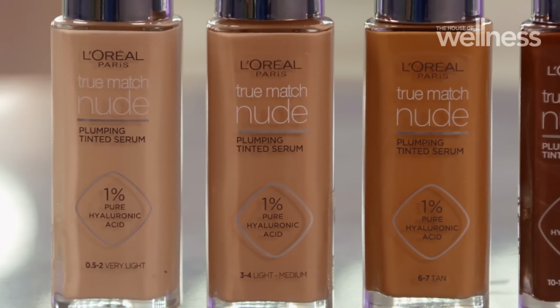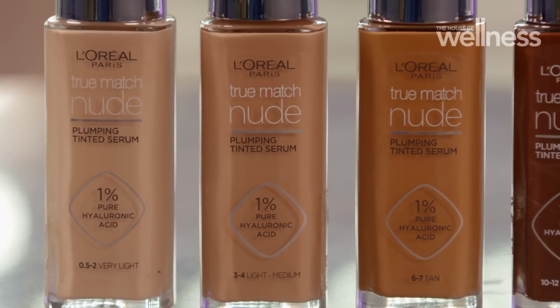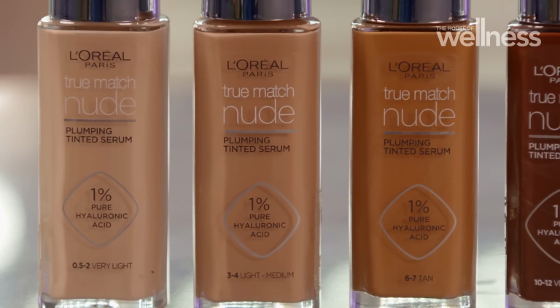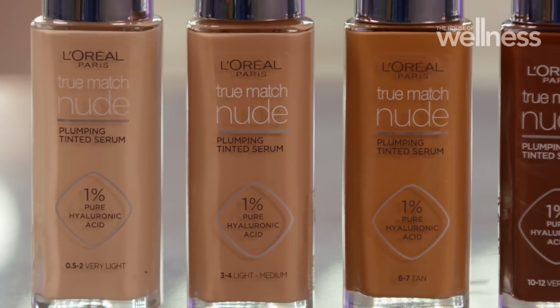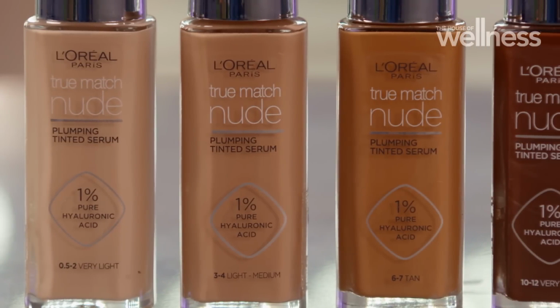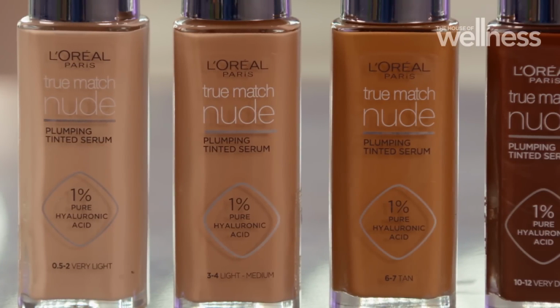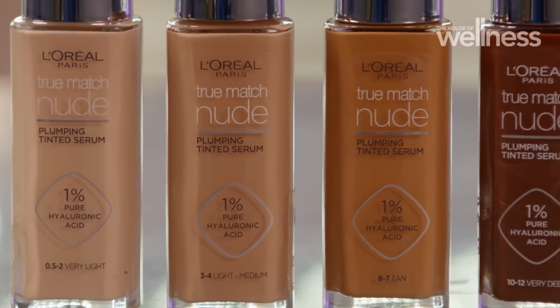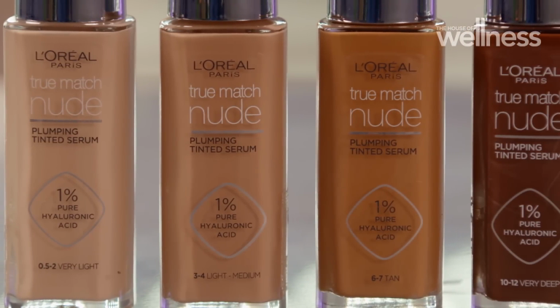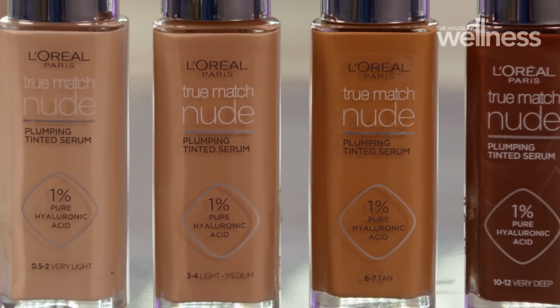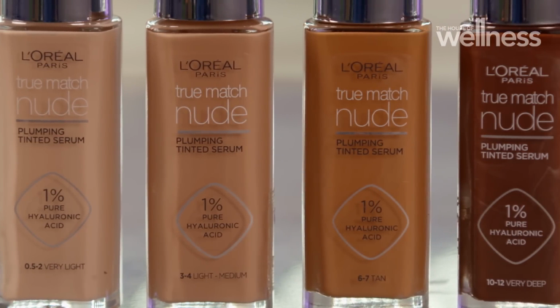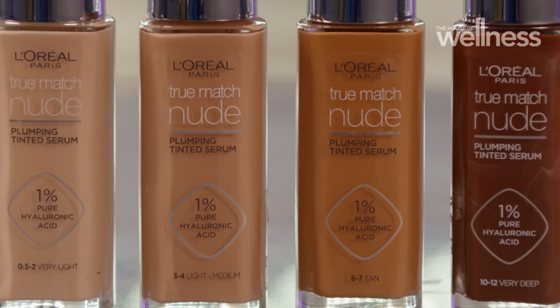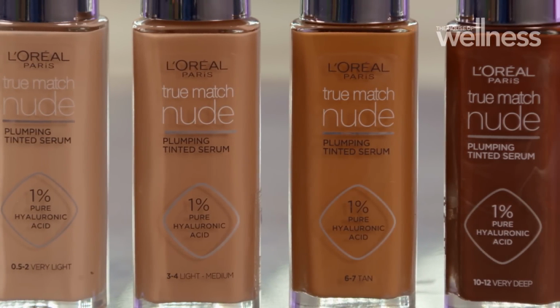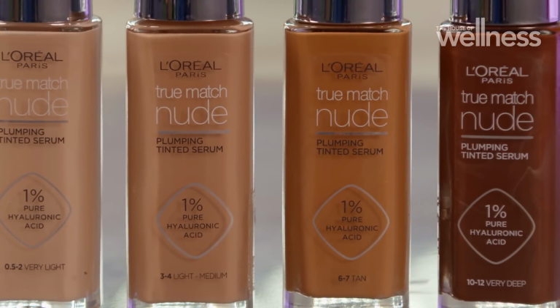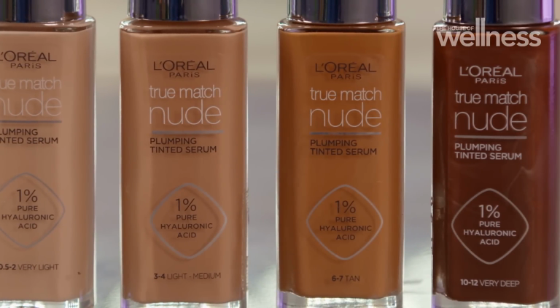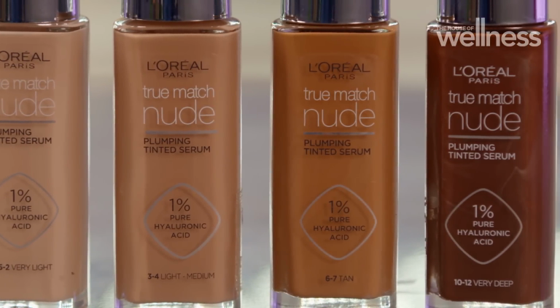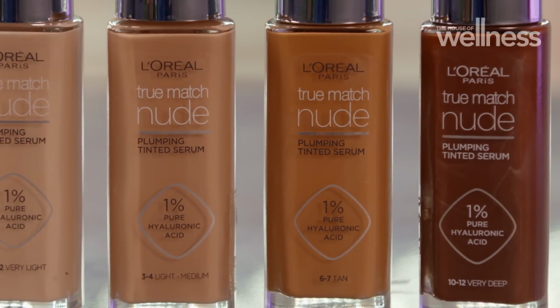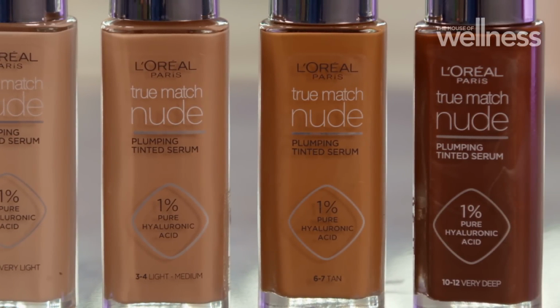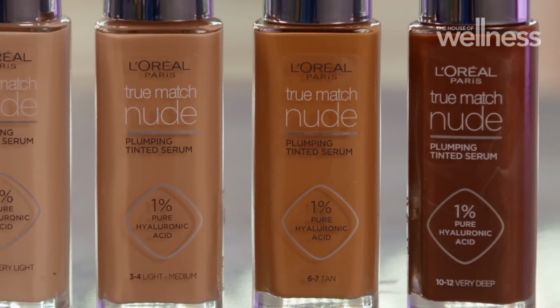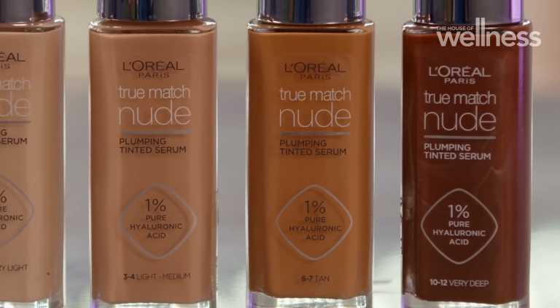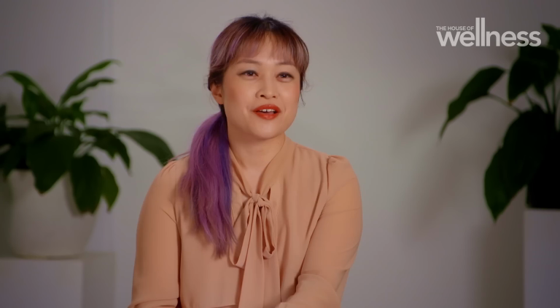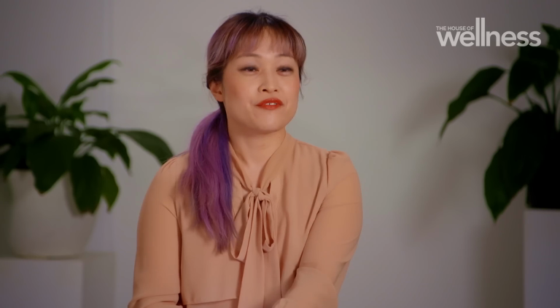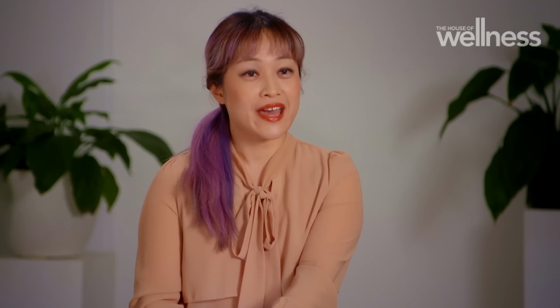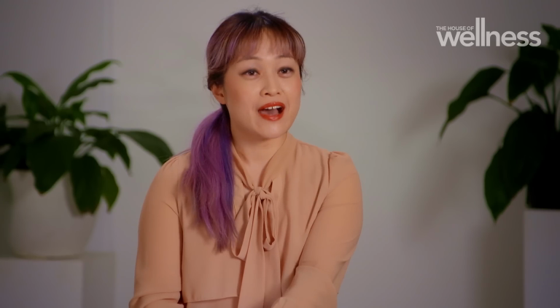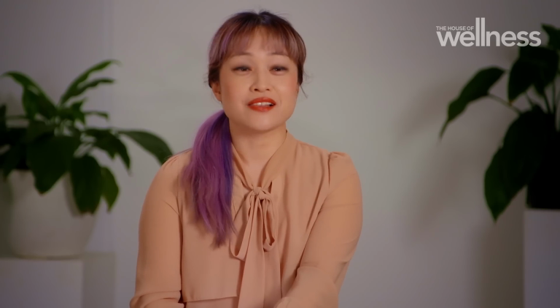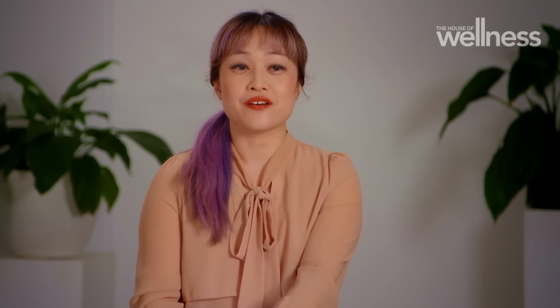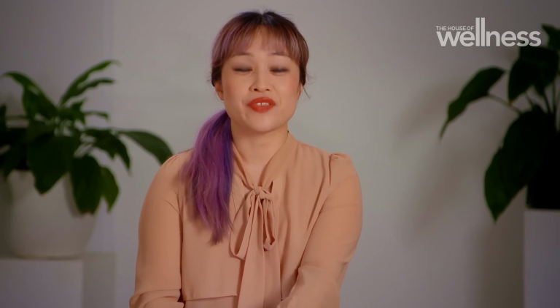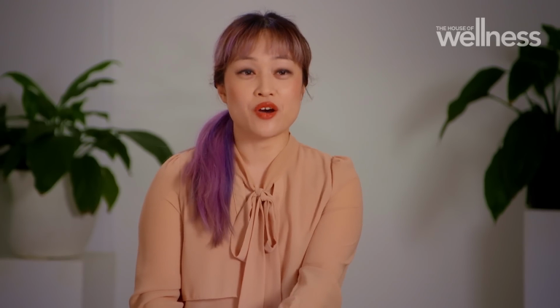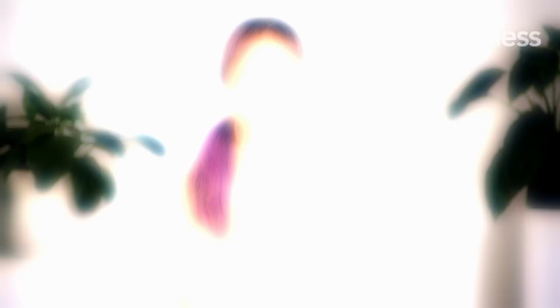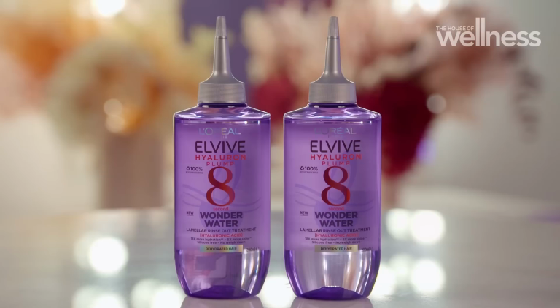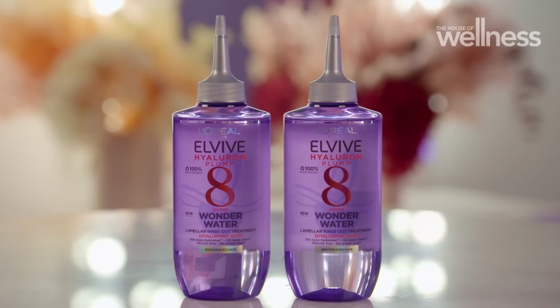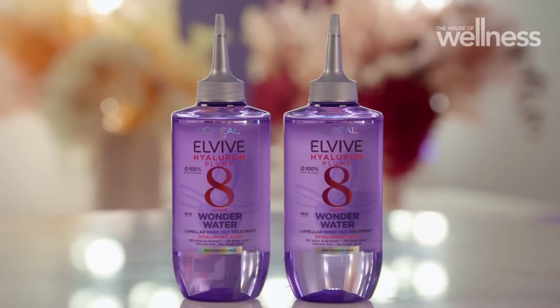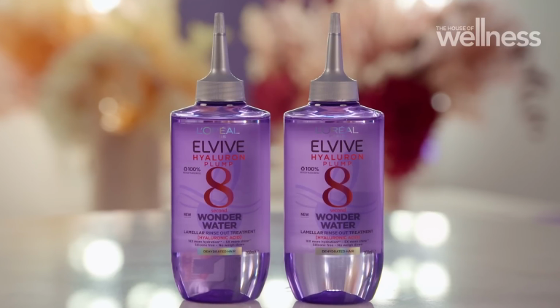The True Match Nude Plumping Tinted Serum — it's like skincare meets makeup. It's got that smoothing and plumping like a serum, but it gives coverage like a foundation.